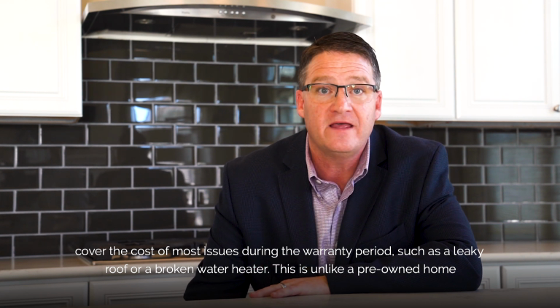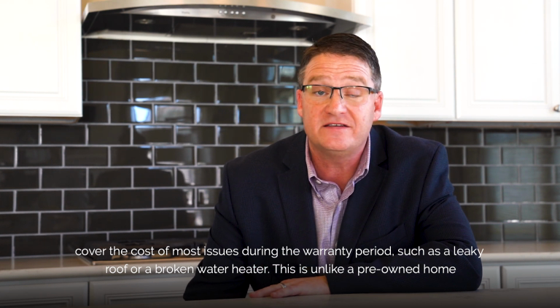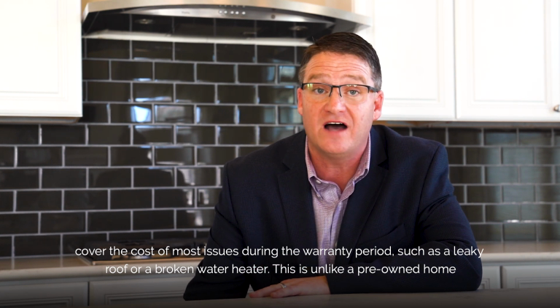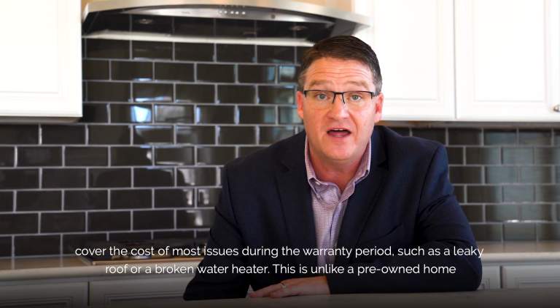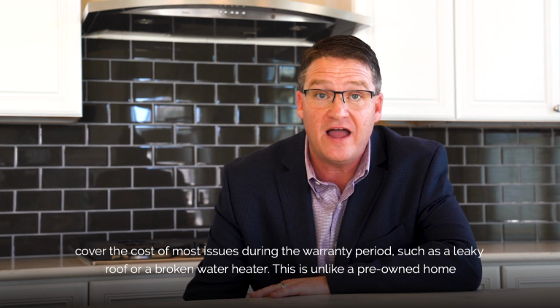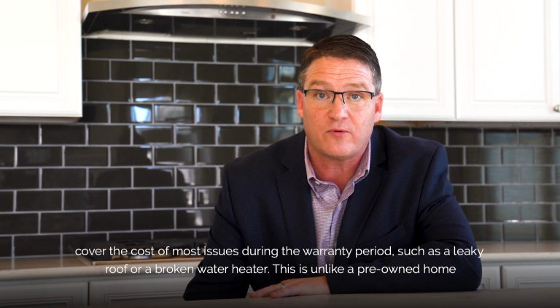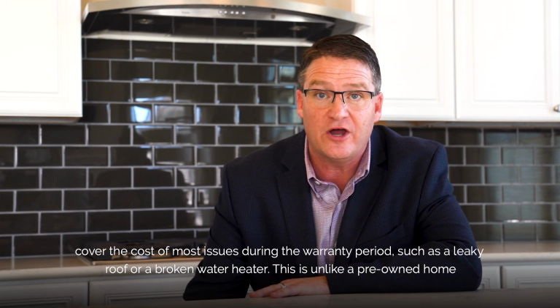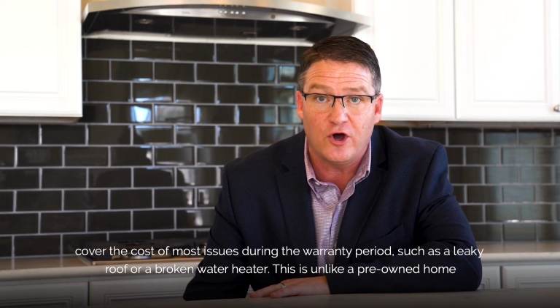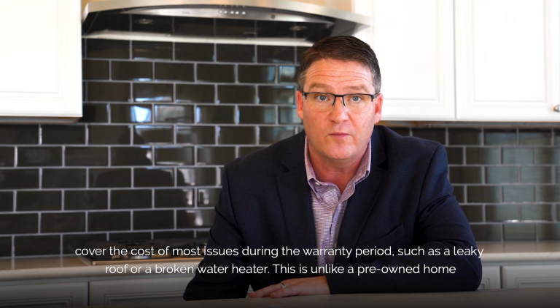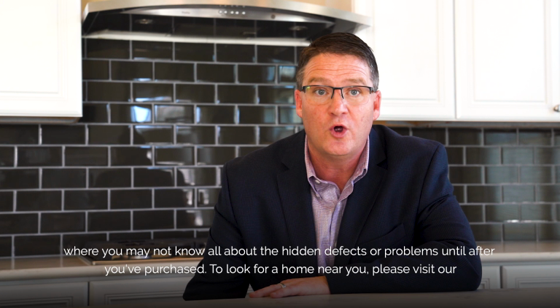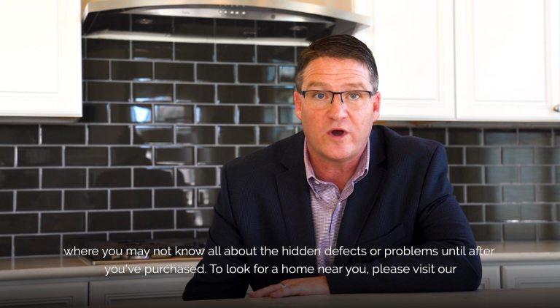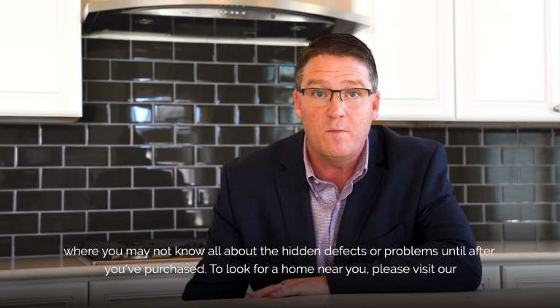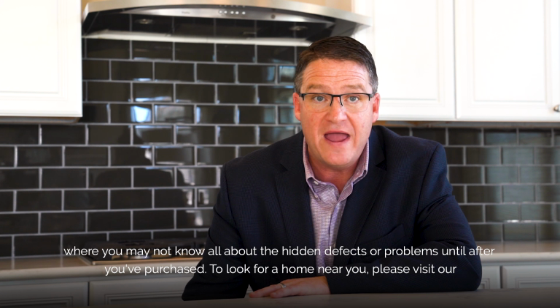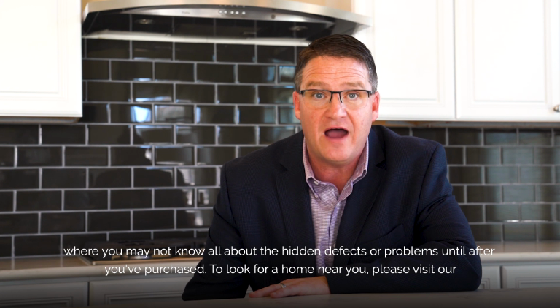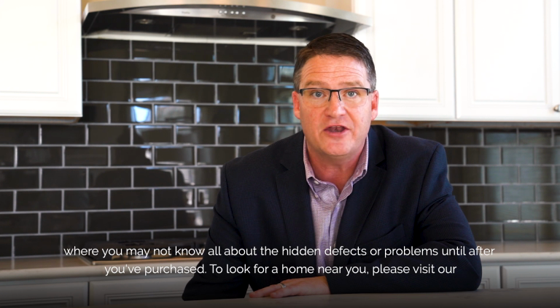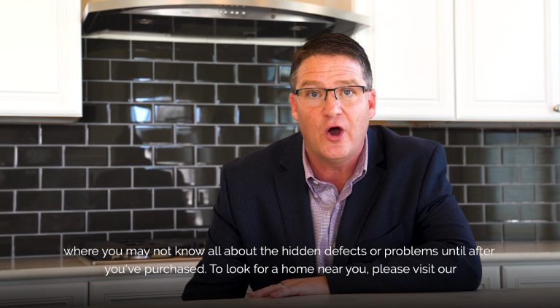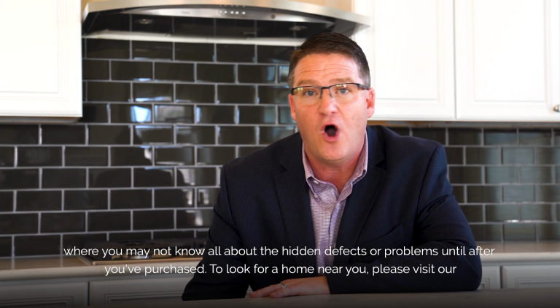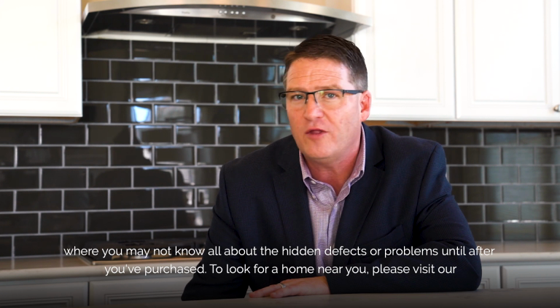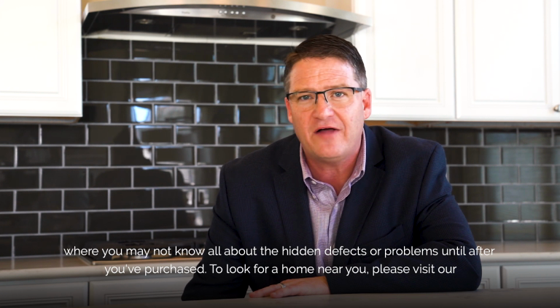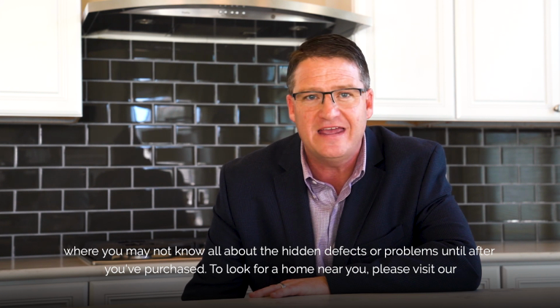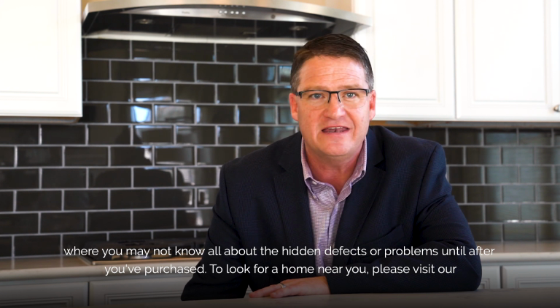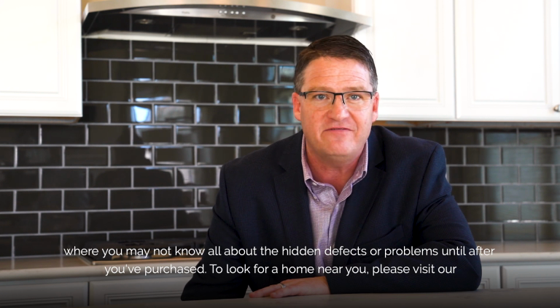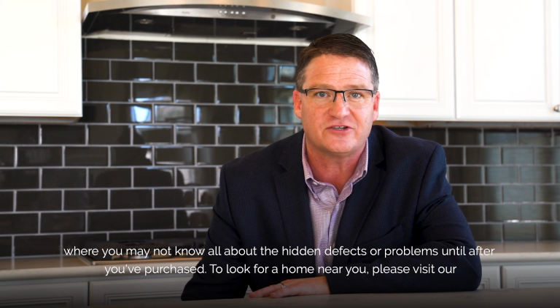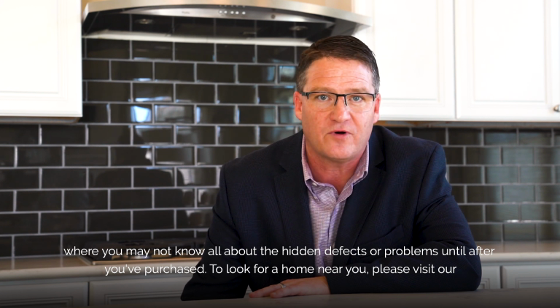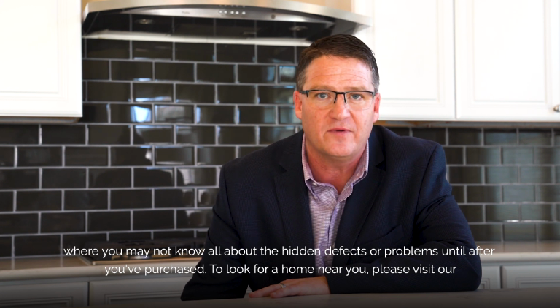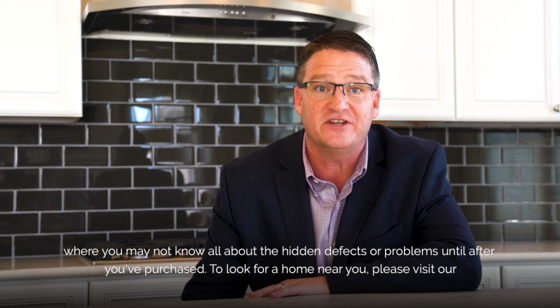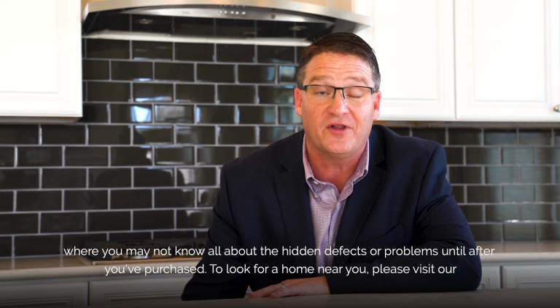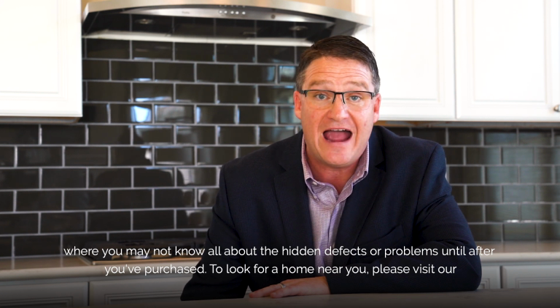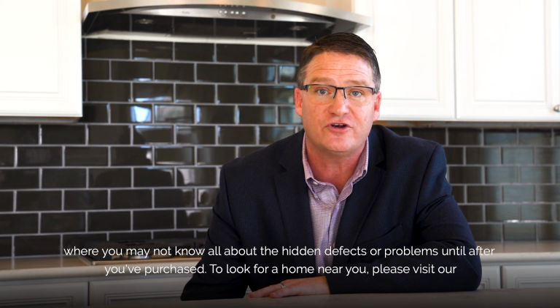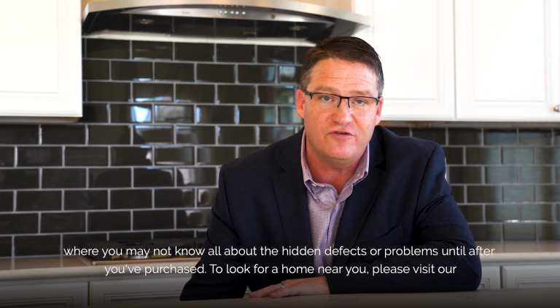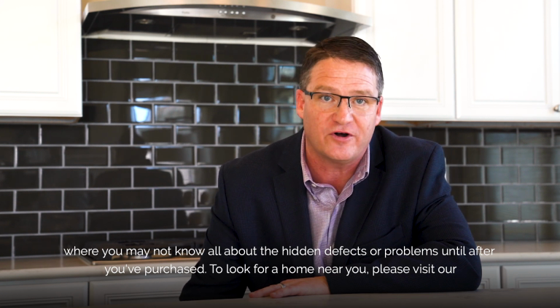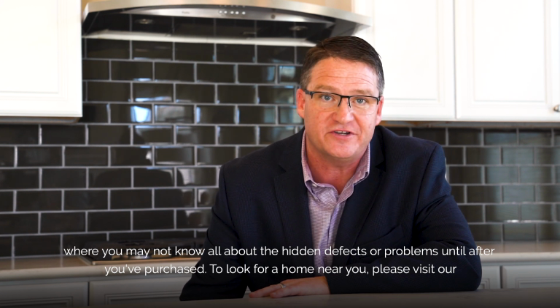This is unlike a pre-owned home, where you may not know about all the hidden defects or problems until after you've purchased.